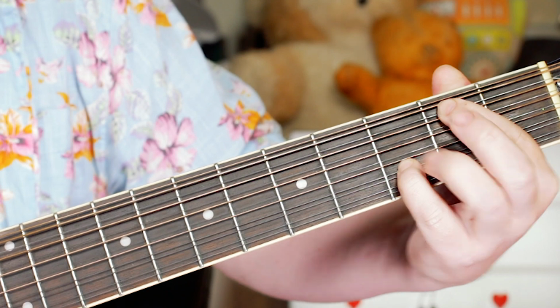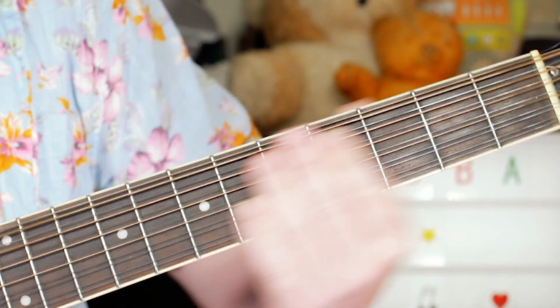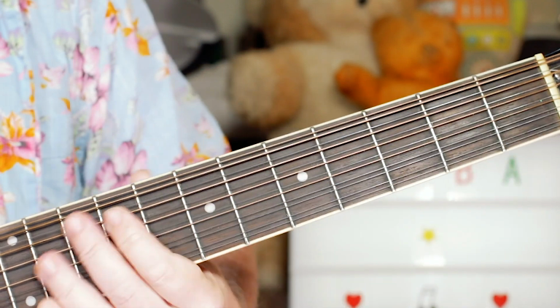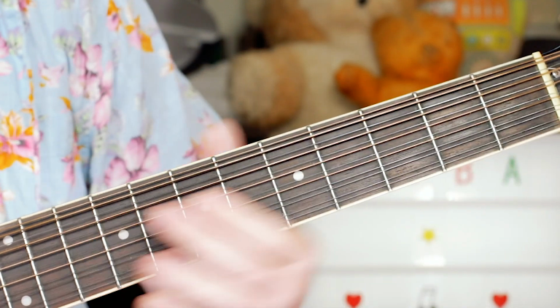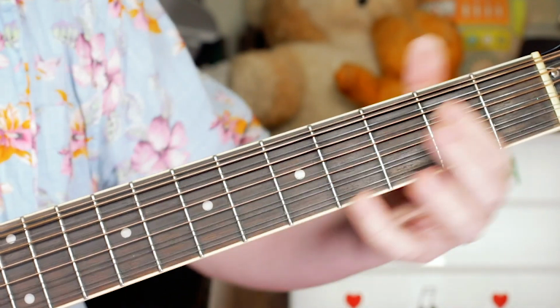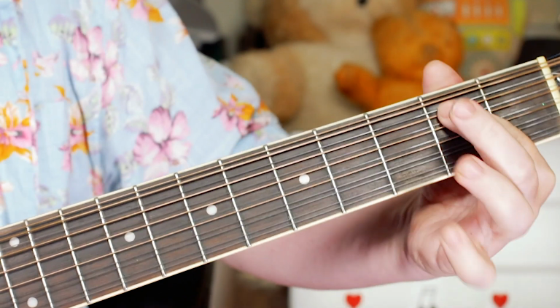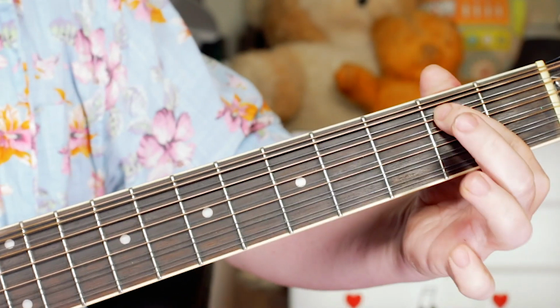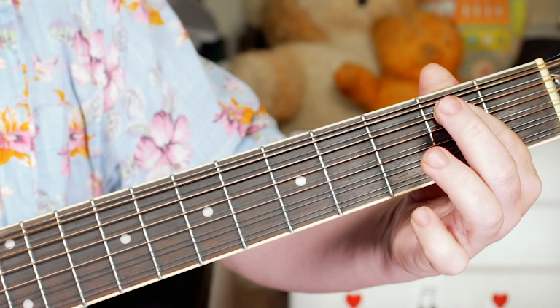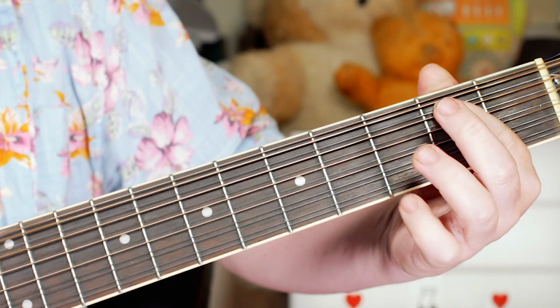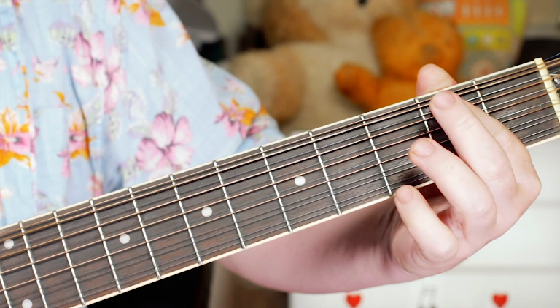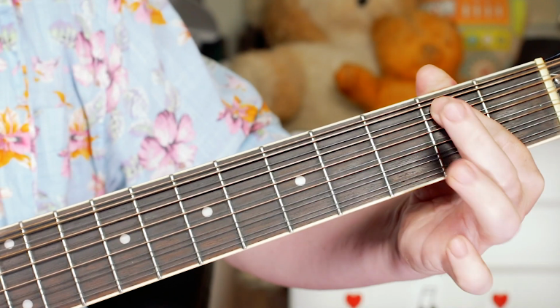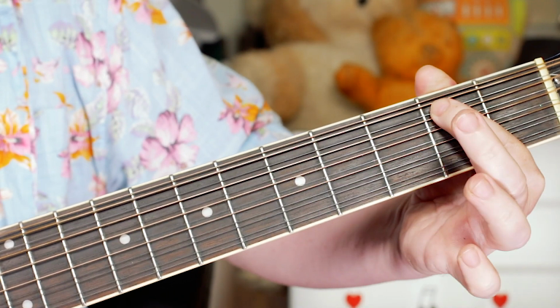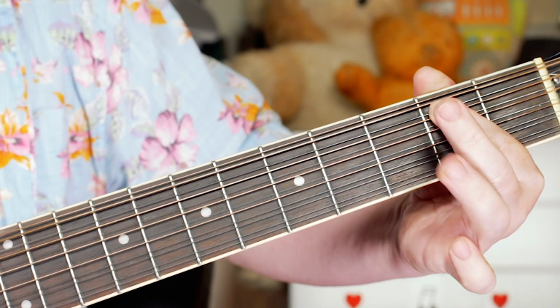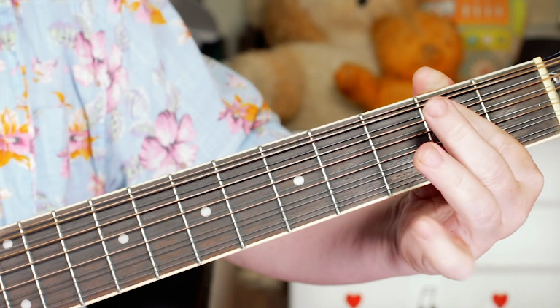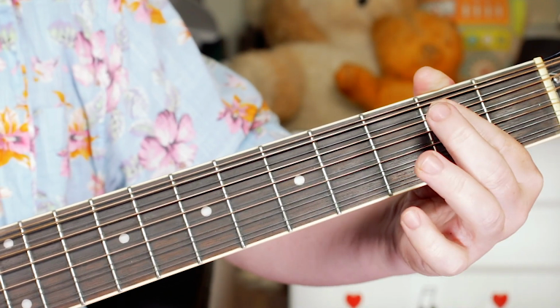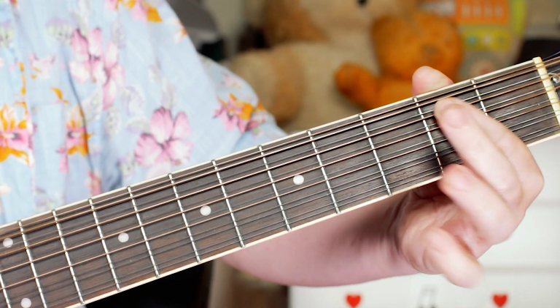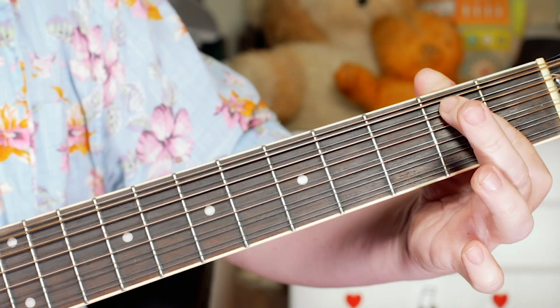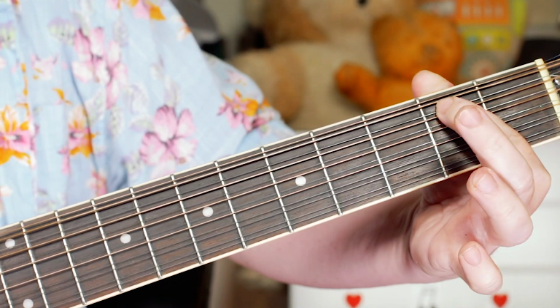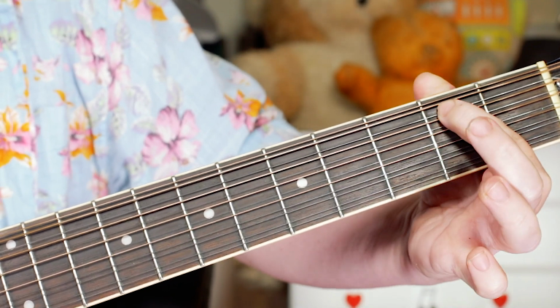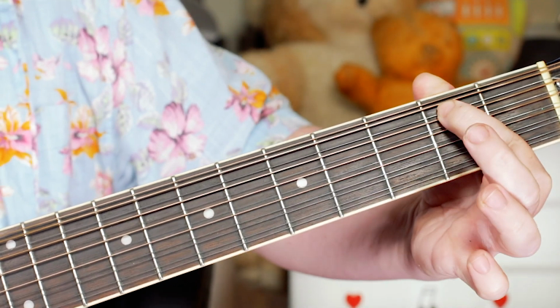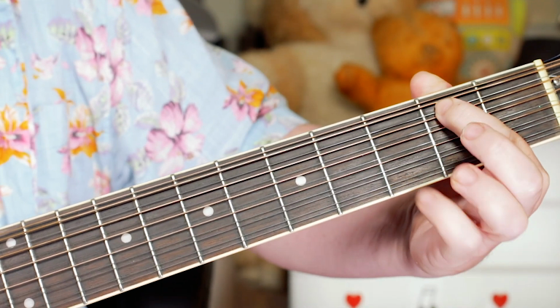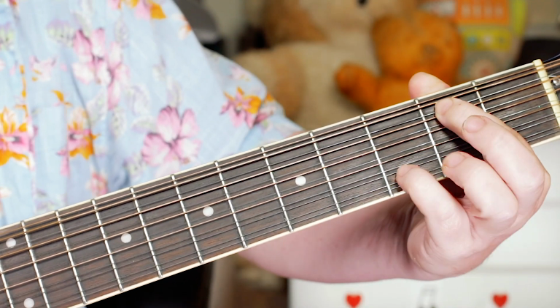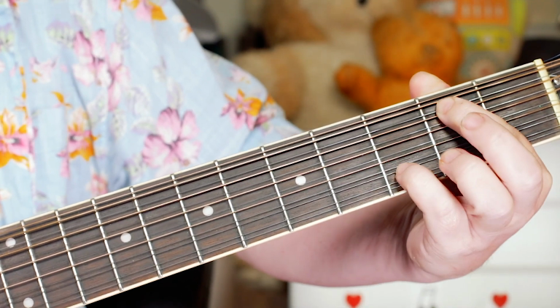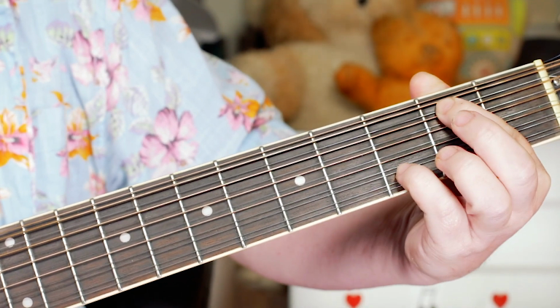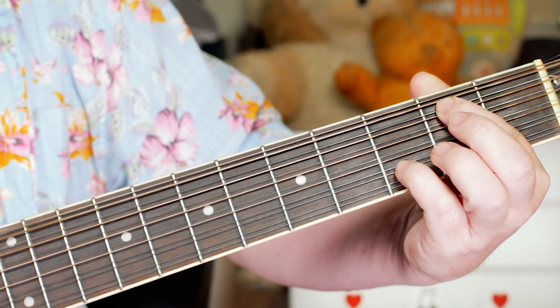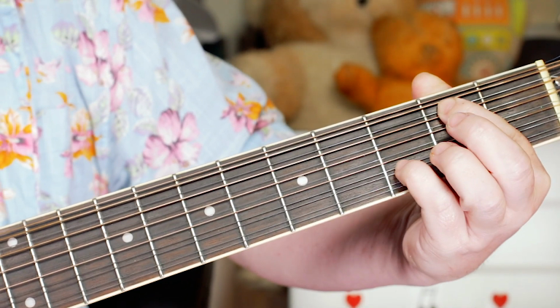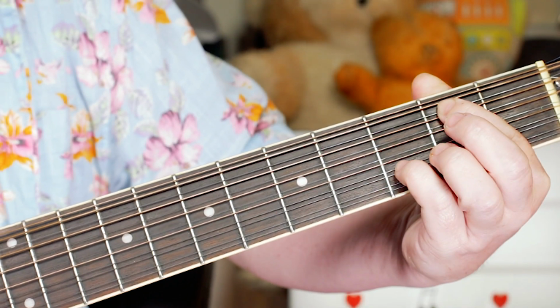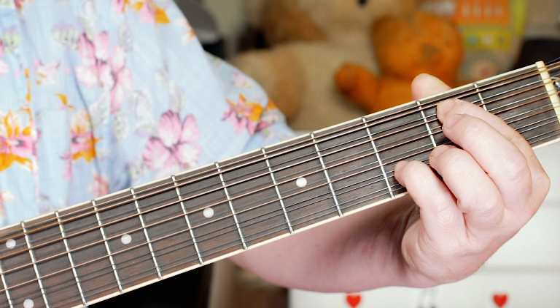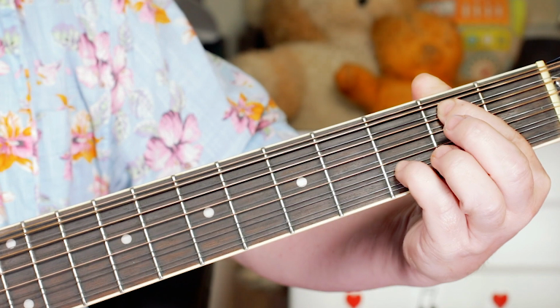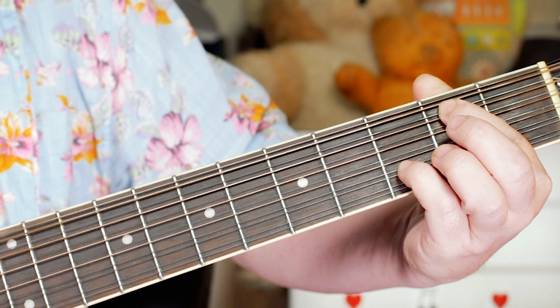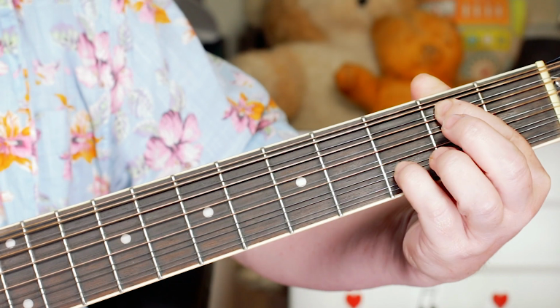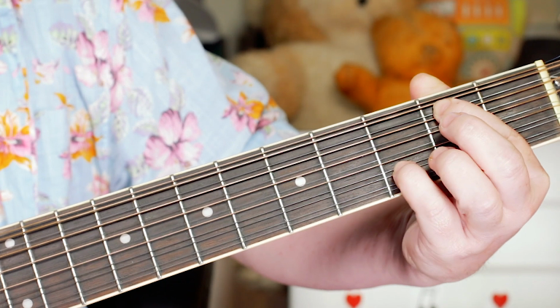Then a G with a B in the bass, so two on the A string, open, open, three.